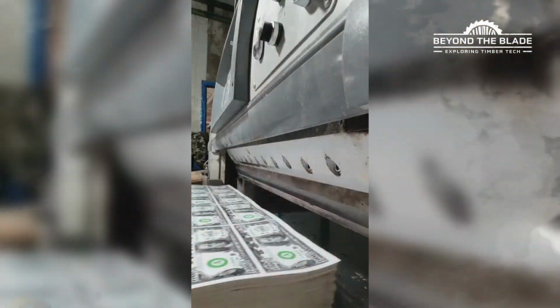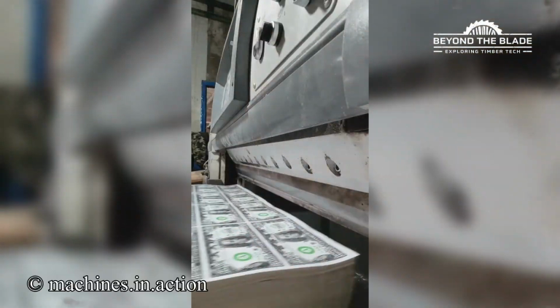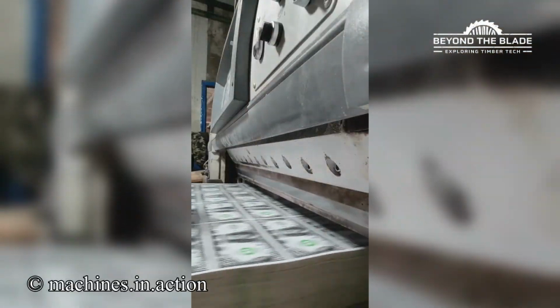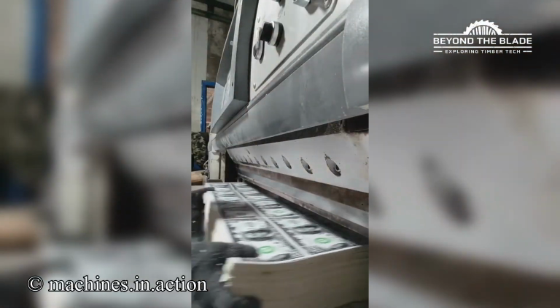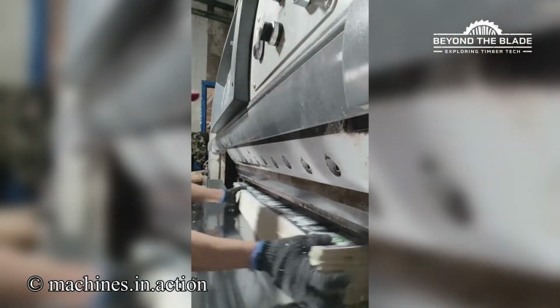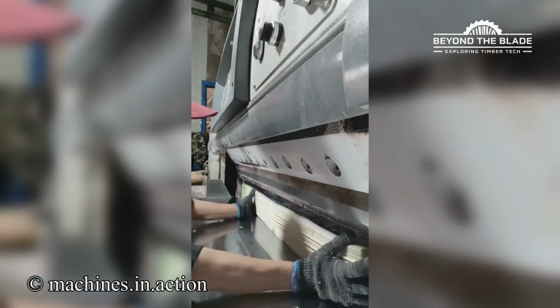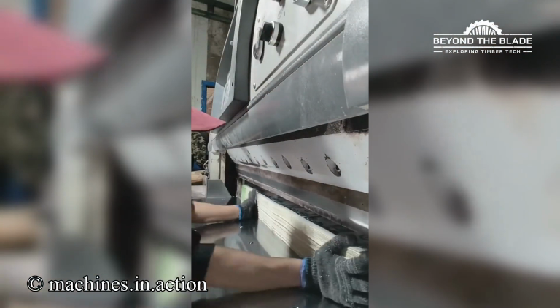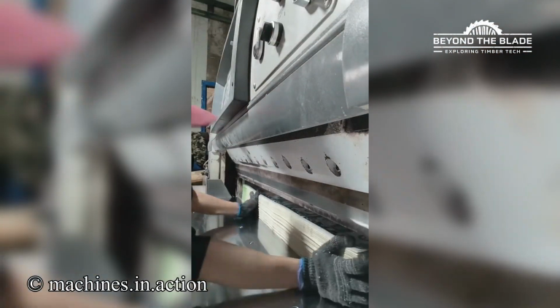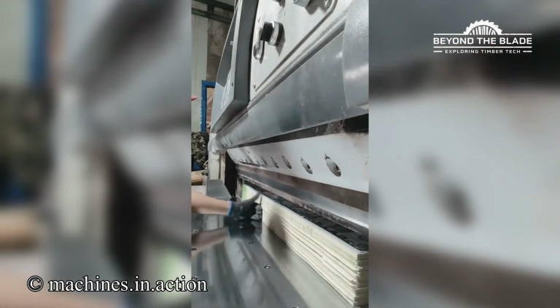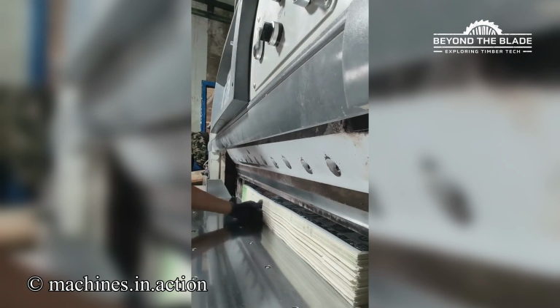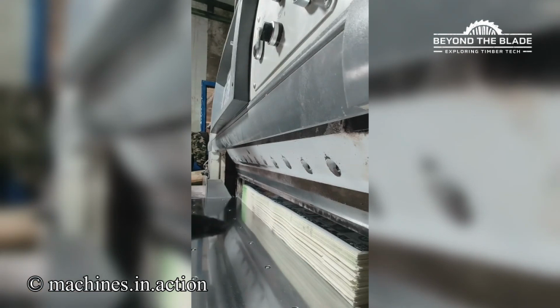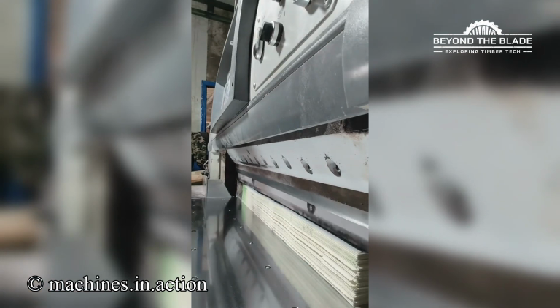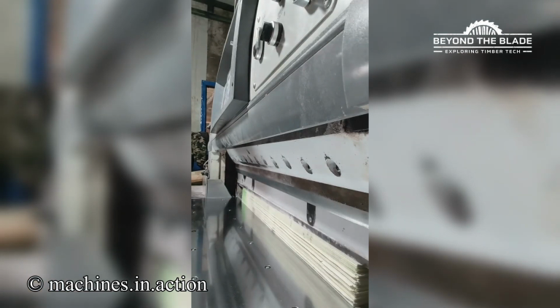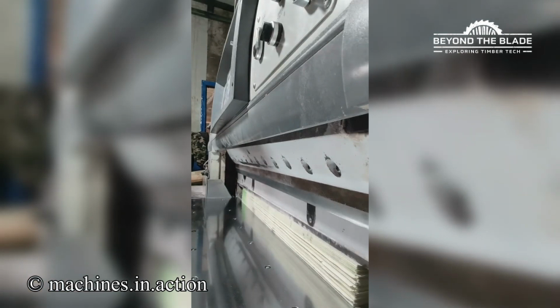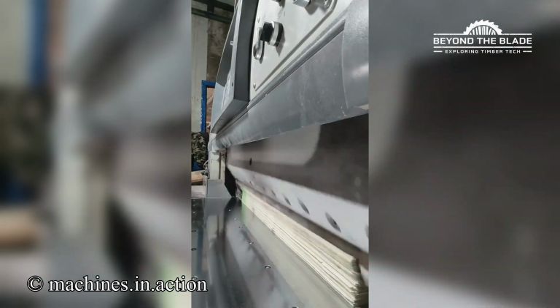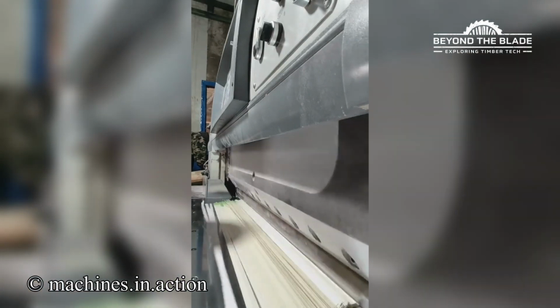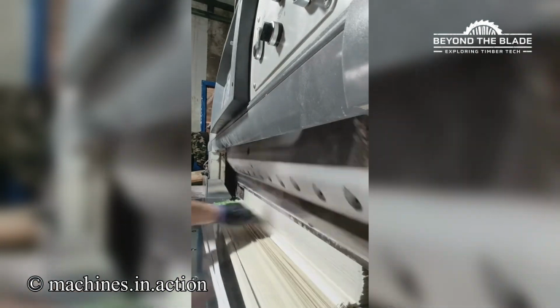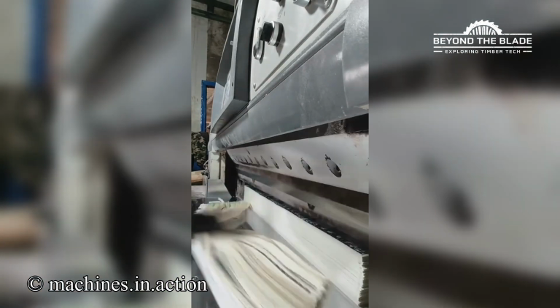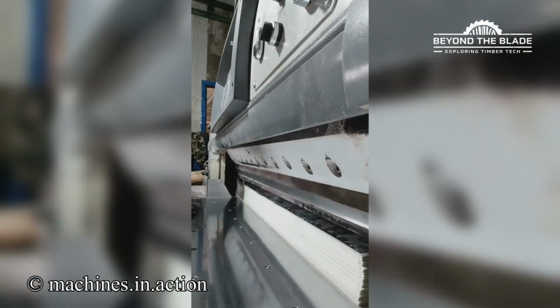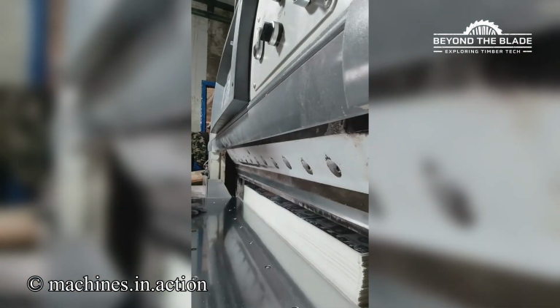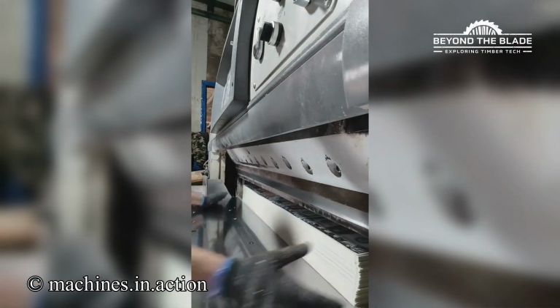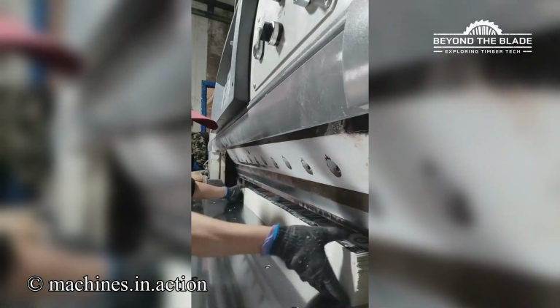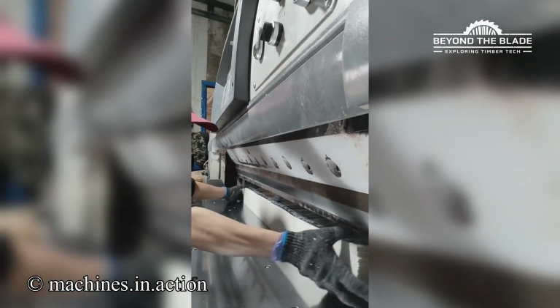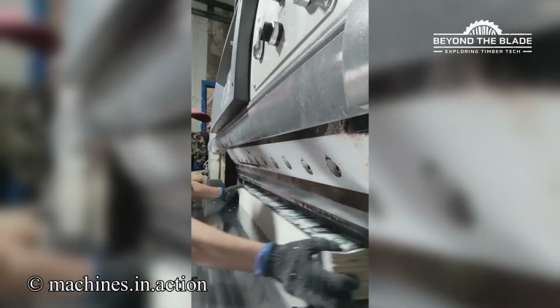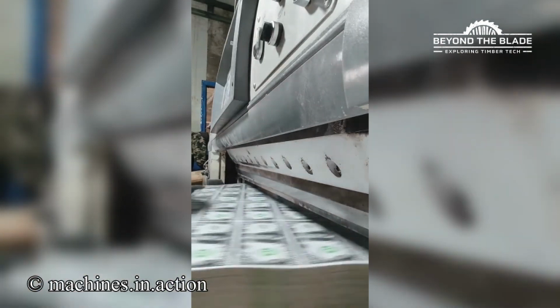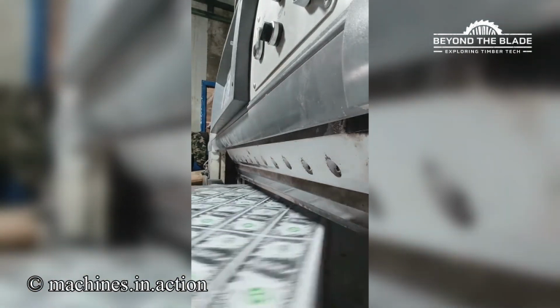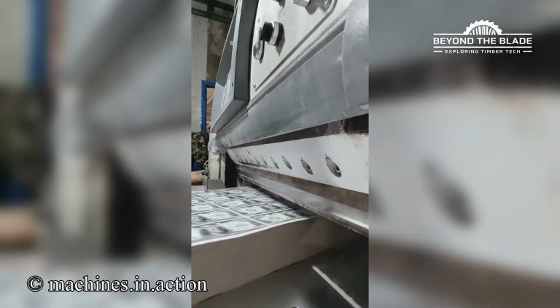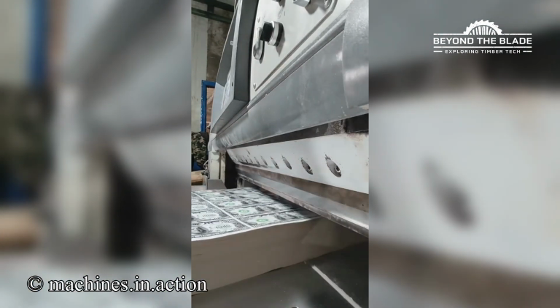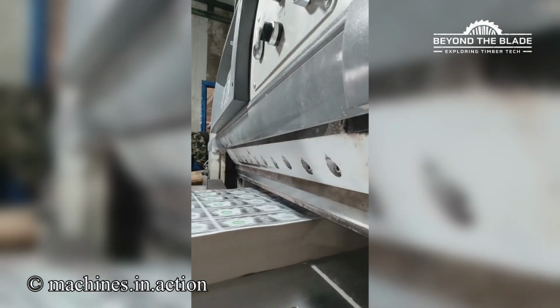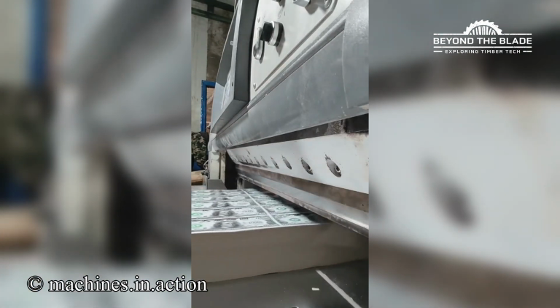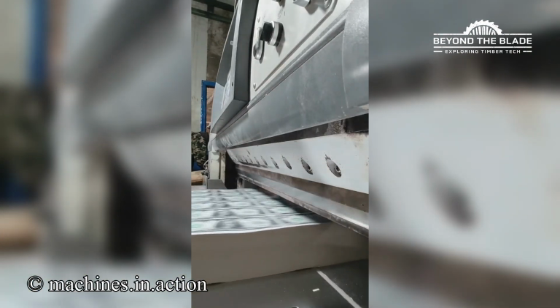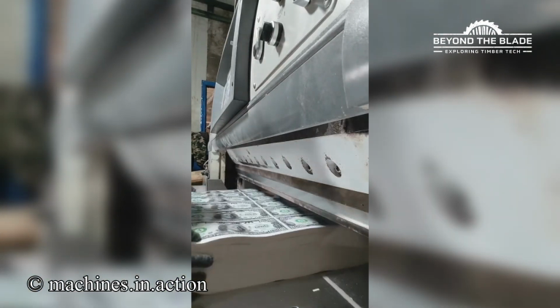Are those dollar bills I'm seeing? And the machine is cutting through so smoothly, like a hot knife on butter.